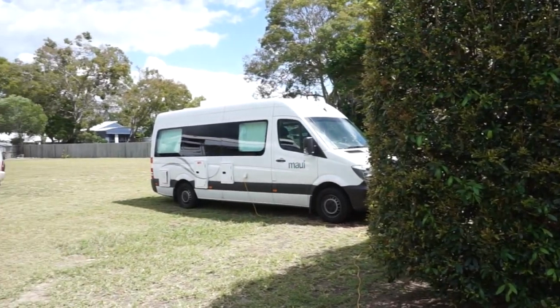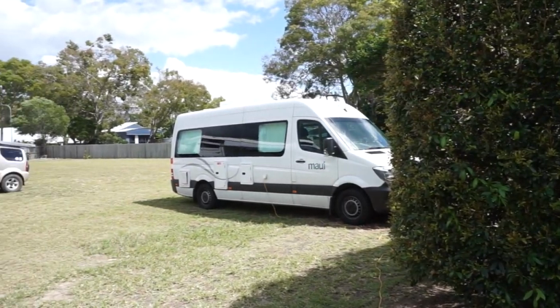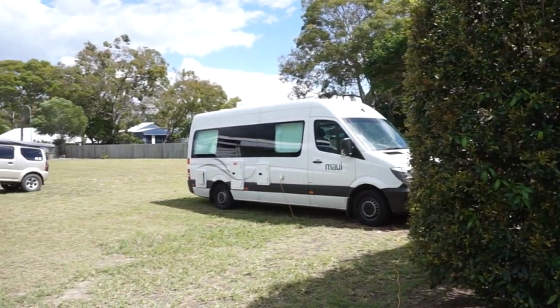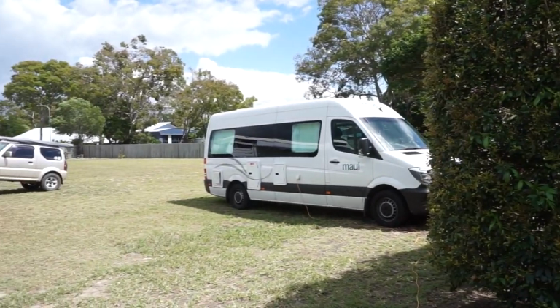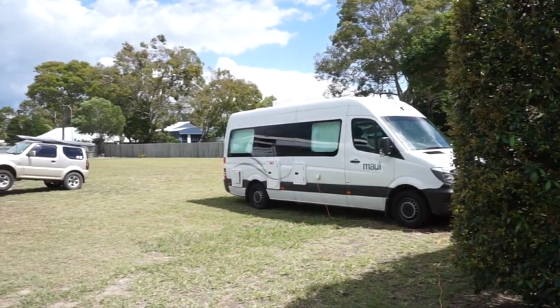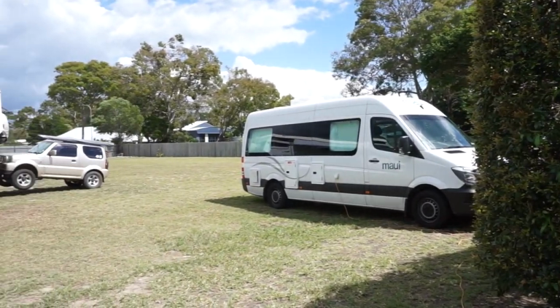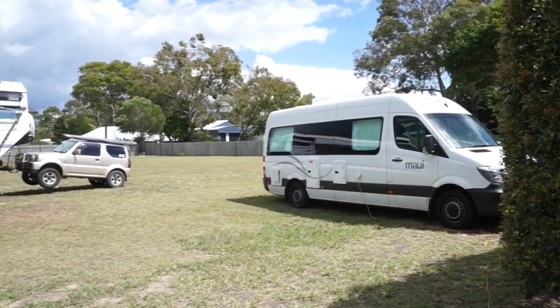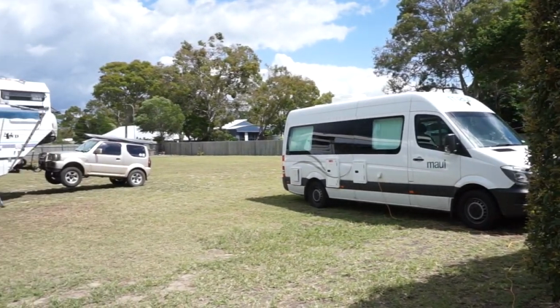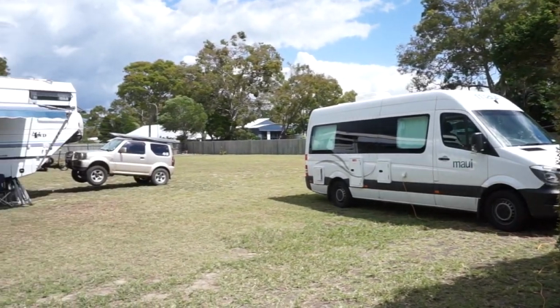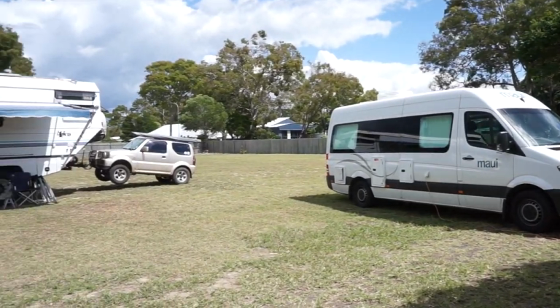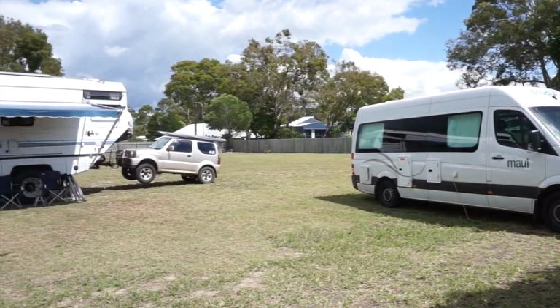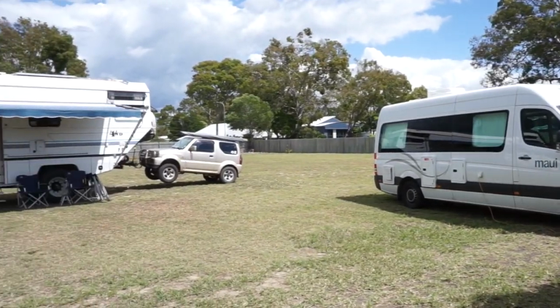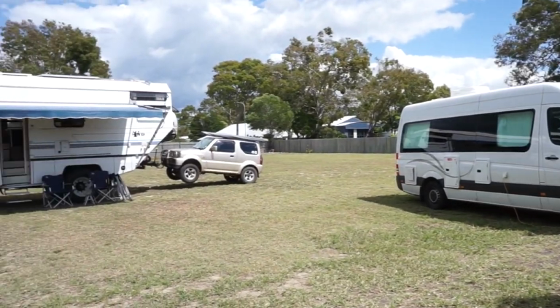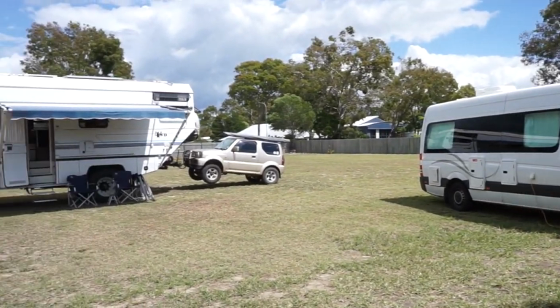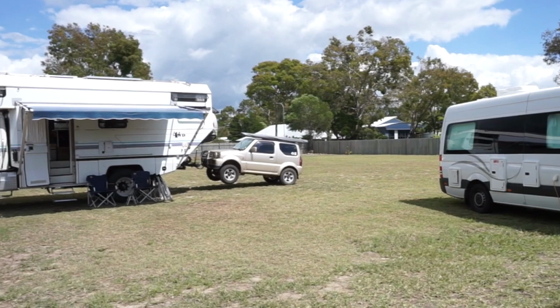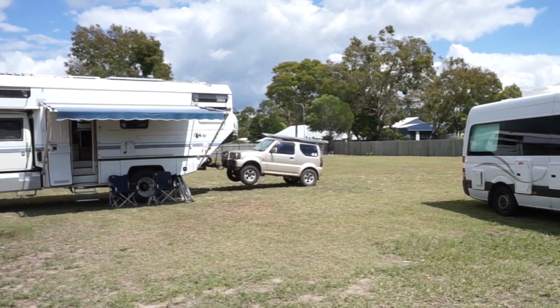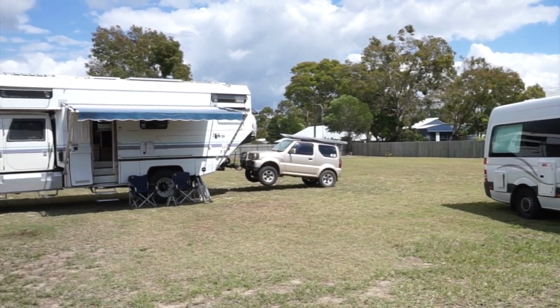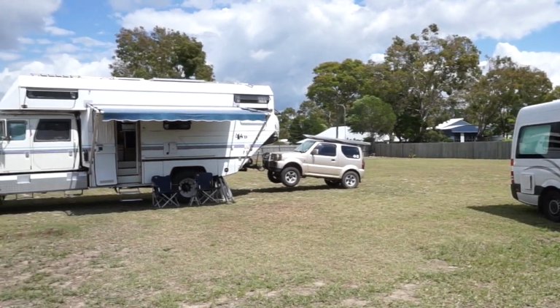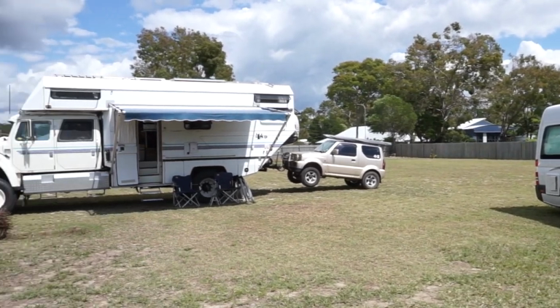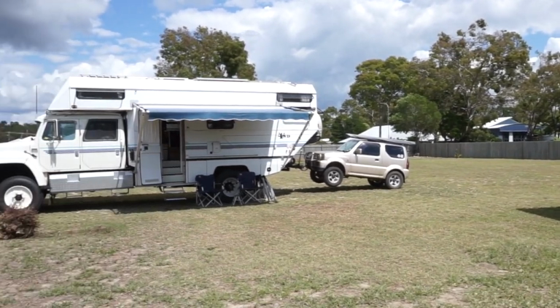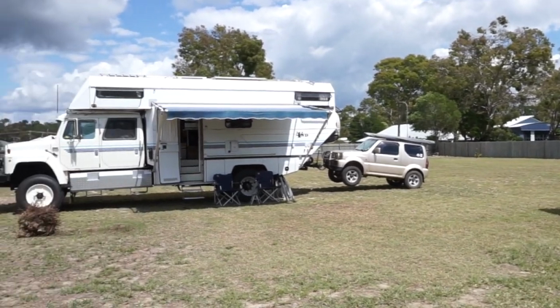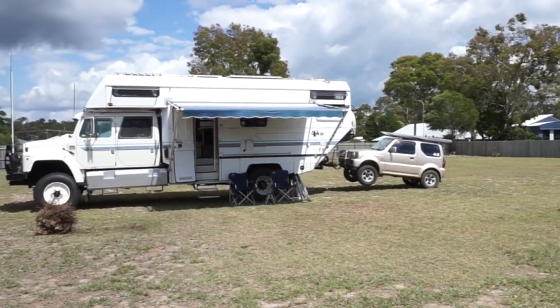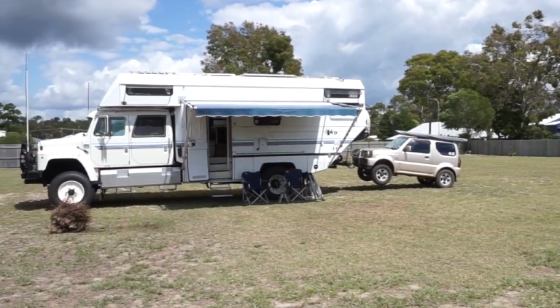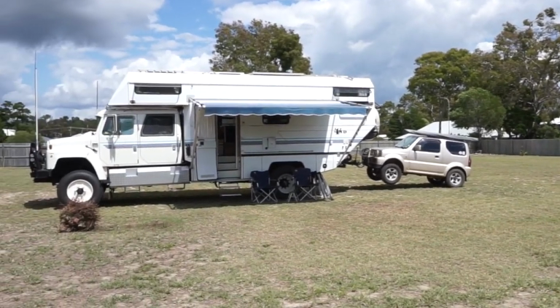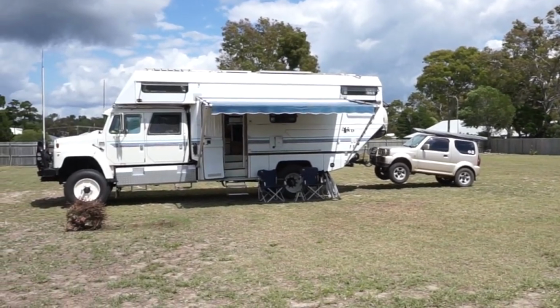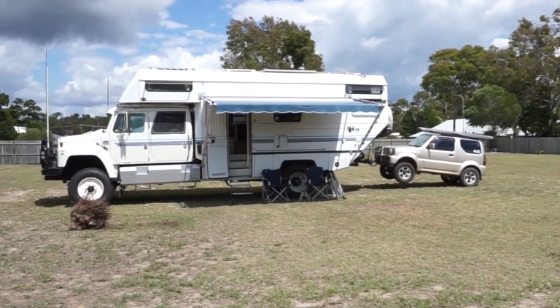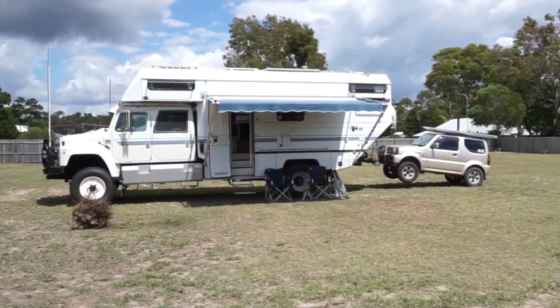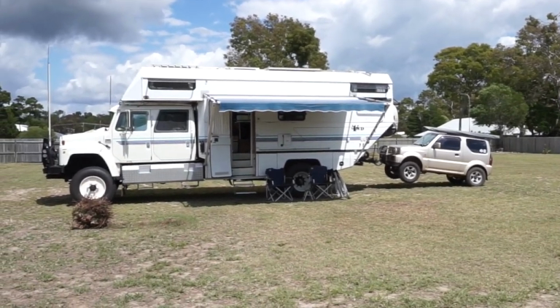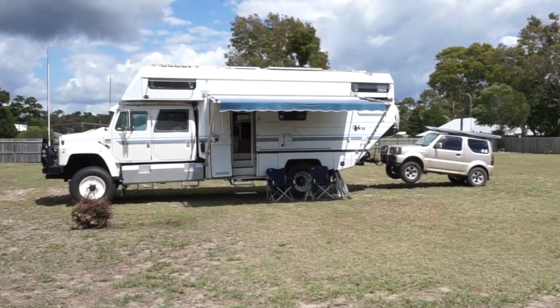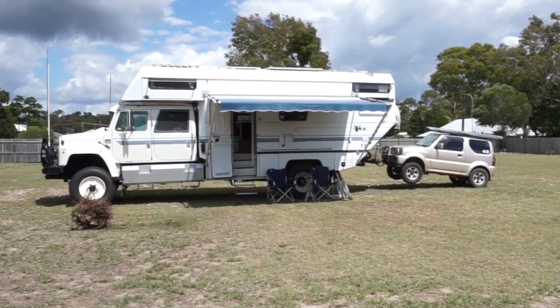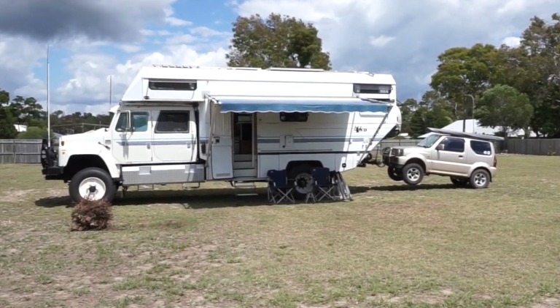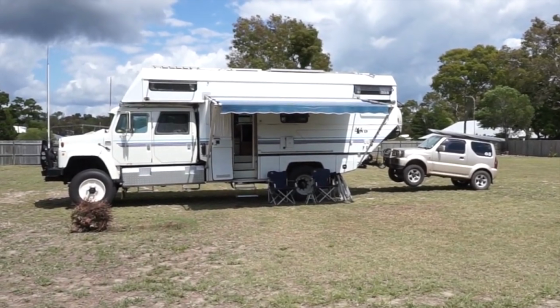When Peter and Marie arrived in their custom Outback Ready four-wheel drive rig, we knew we'd be requesting a tour at some point.